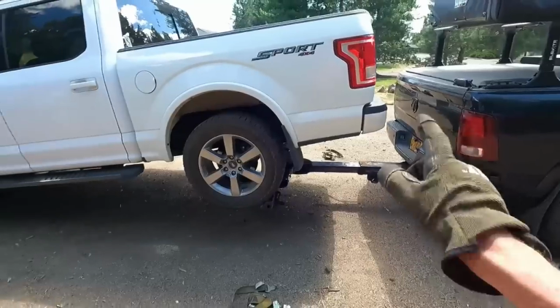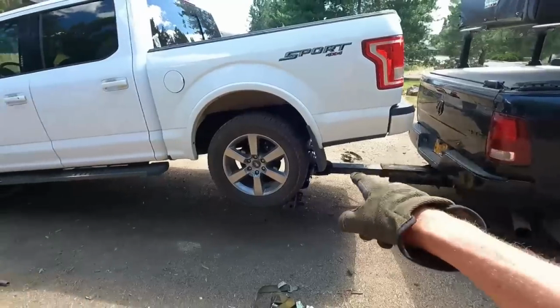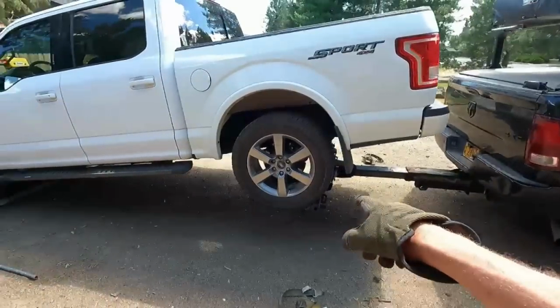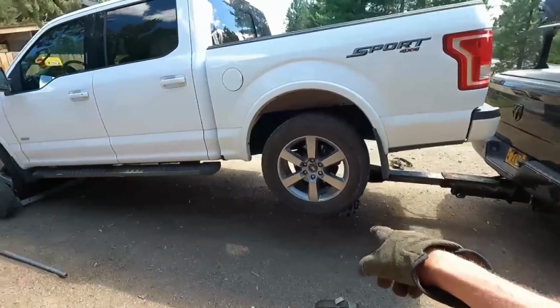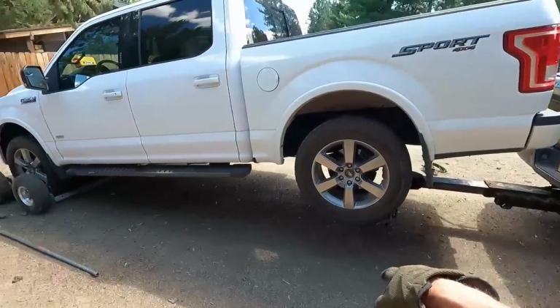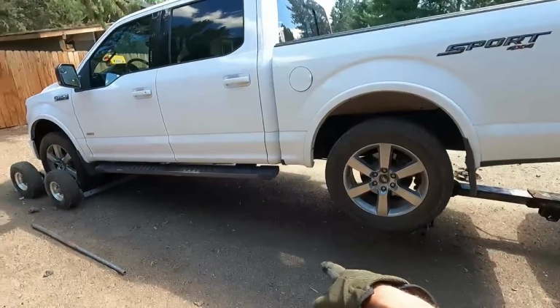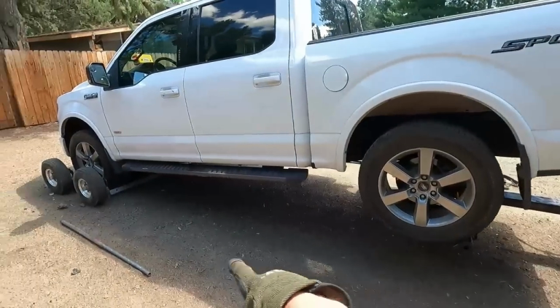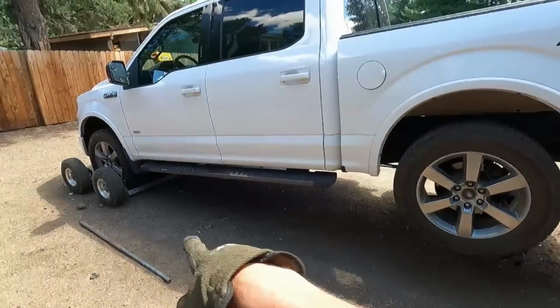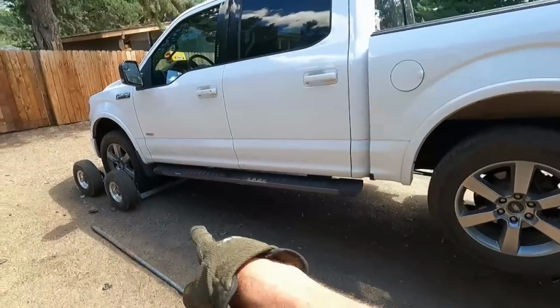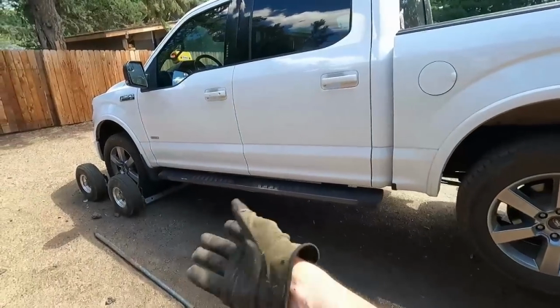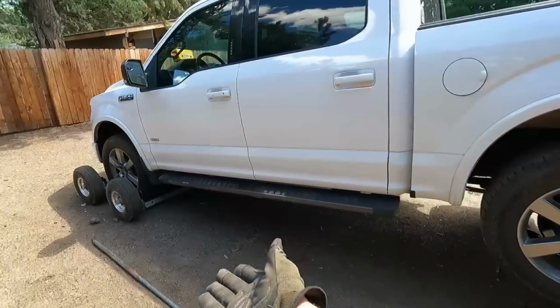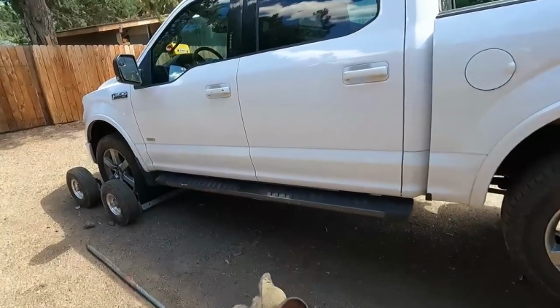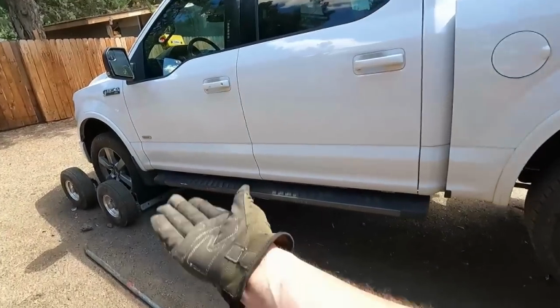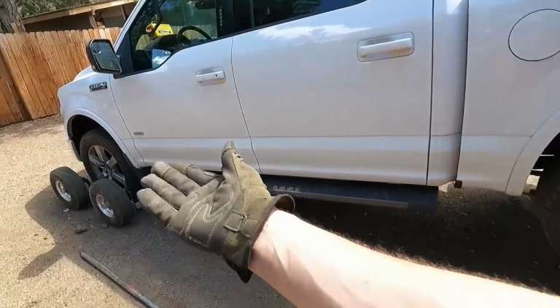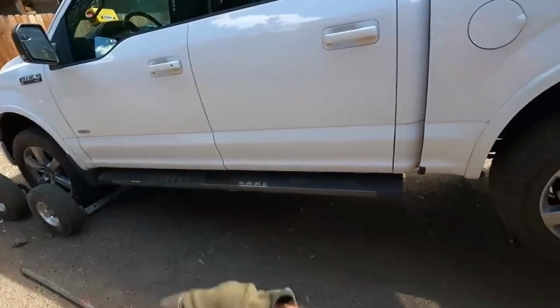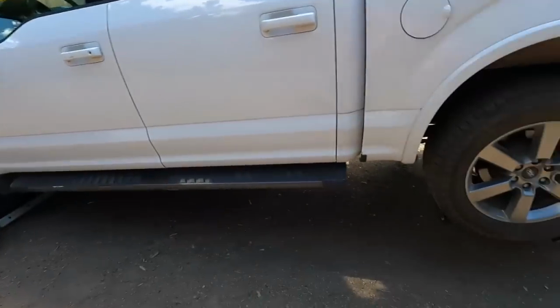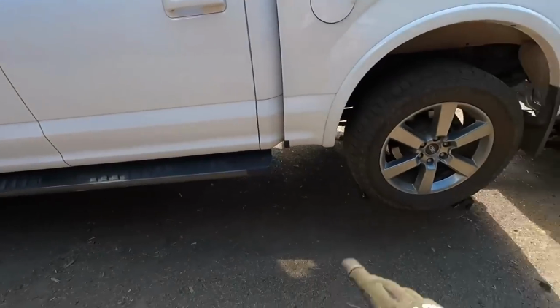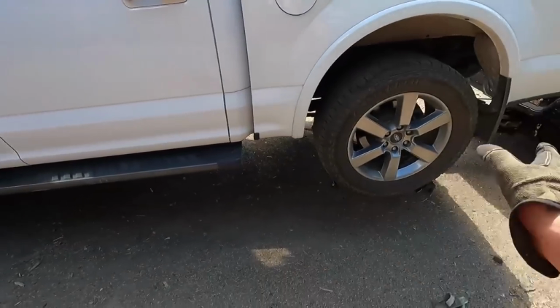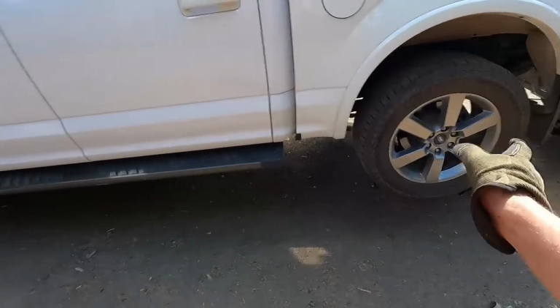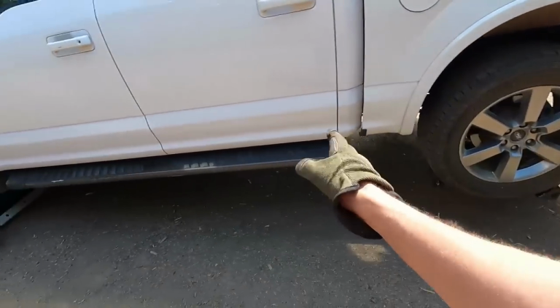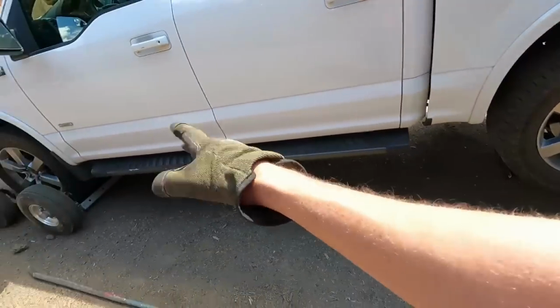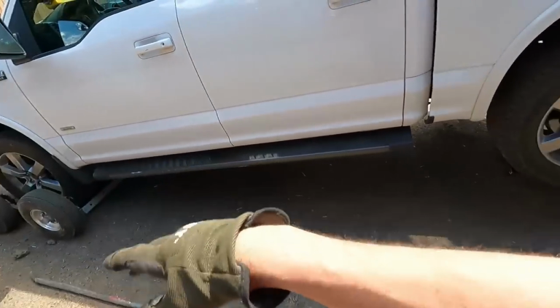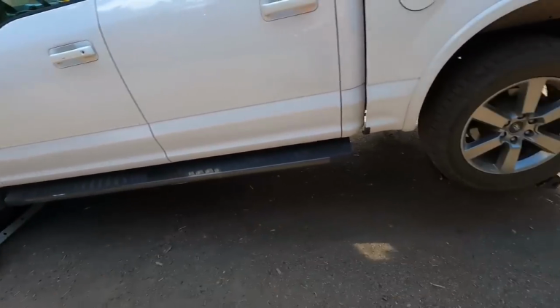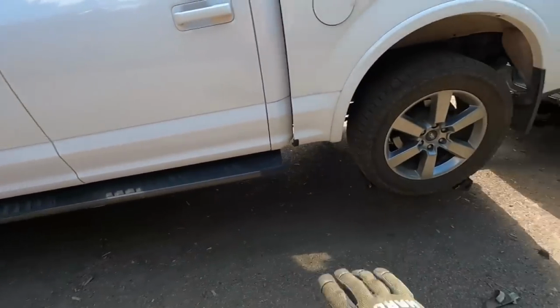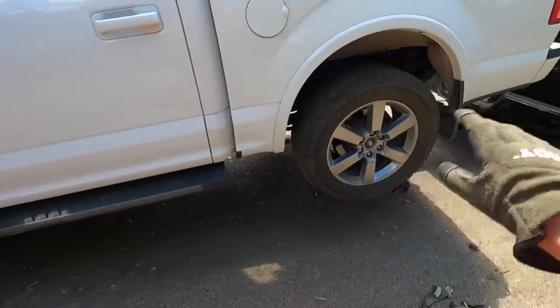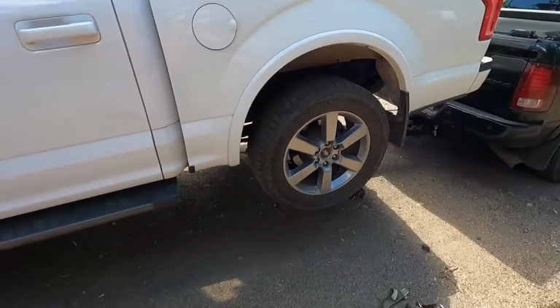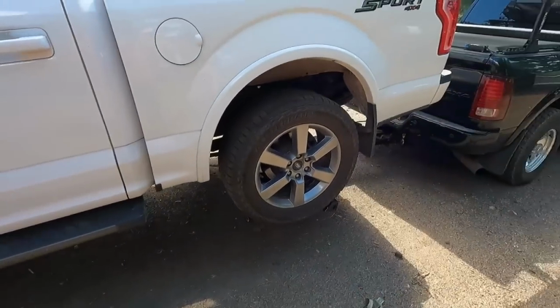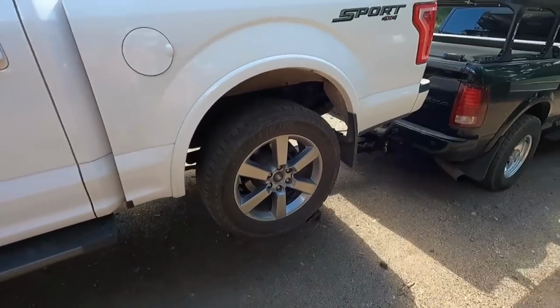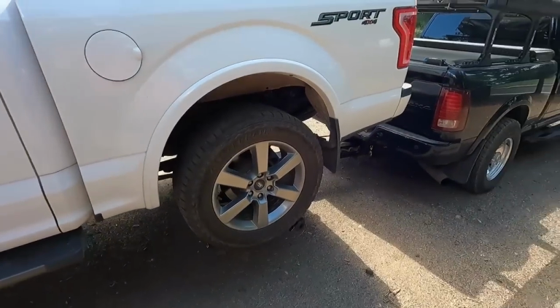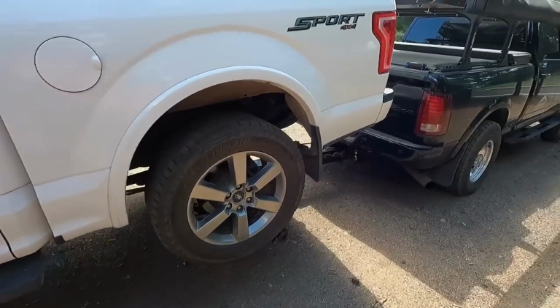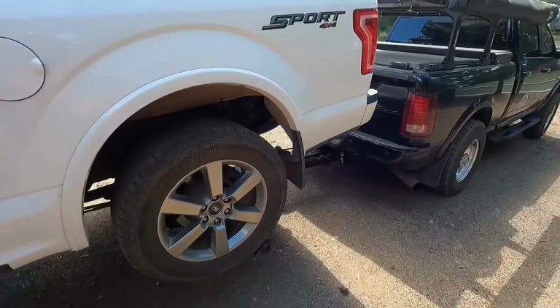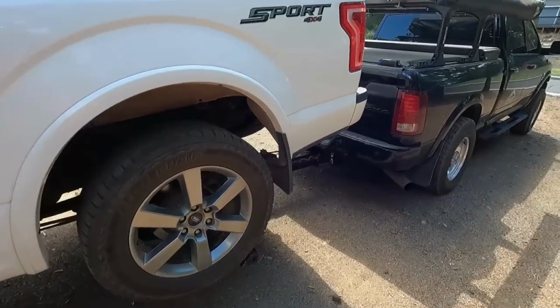We got the truck picked up, got the dolly set up. We'll raise those up, throw some straps and safeties all the way around and get out of here.